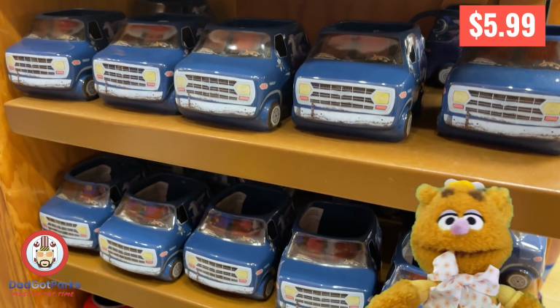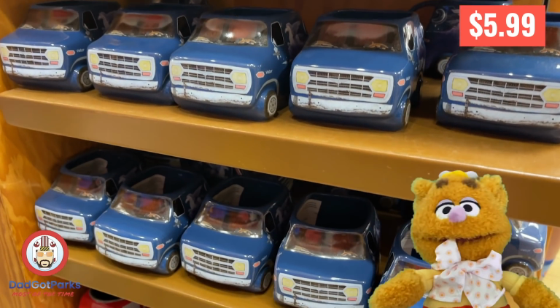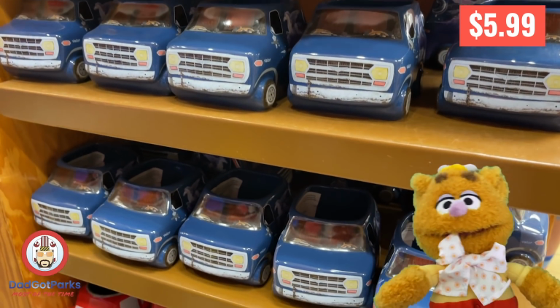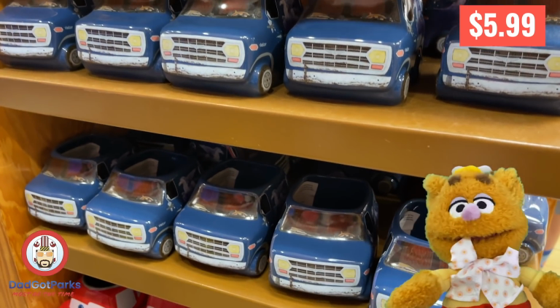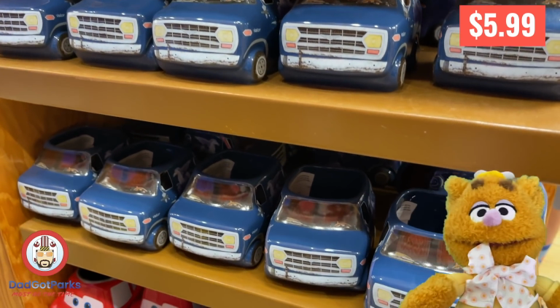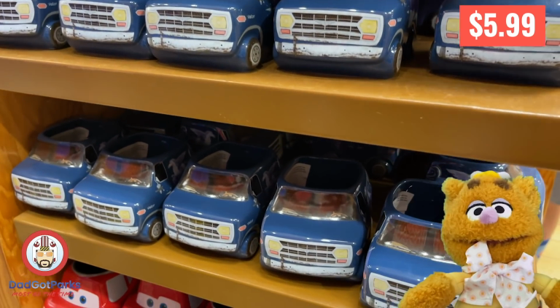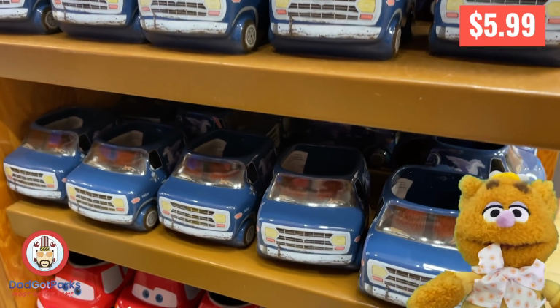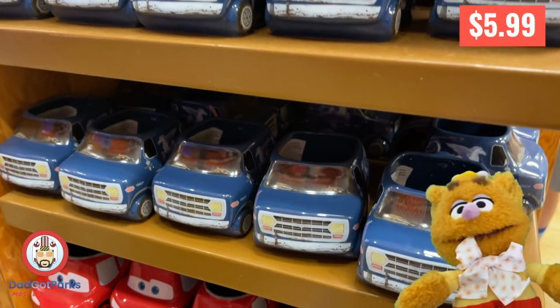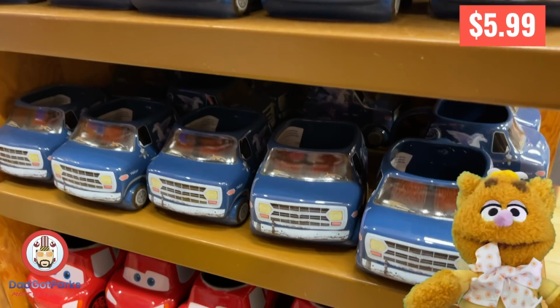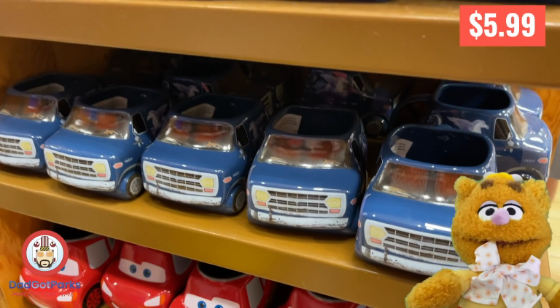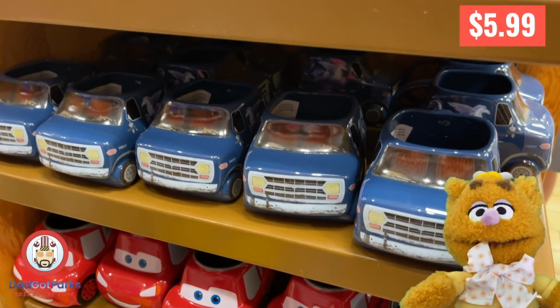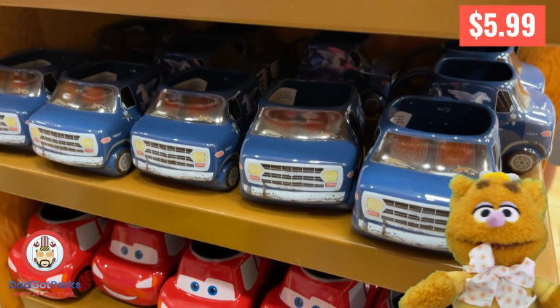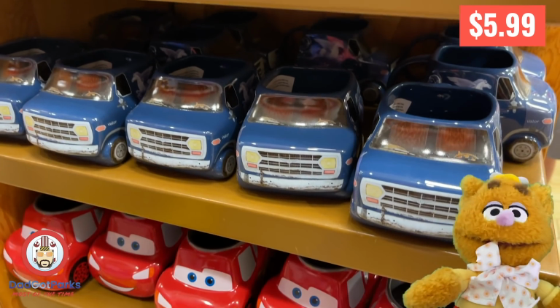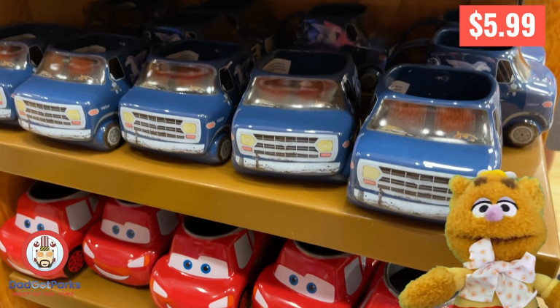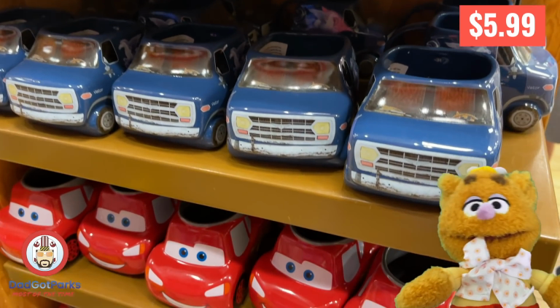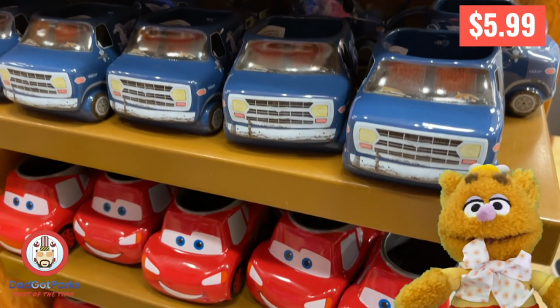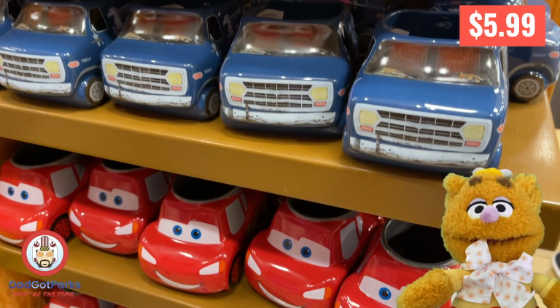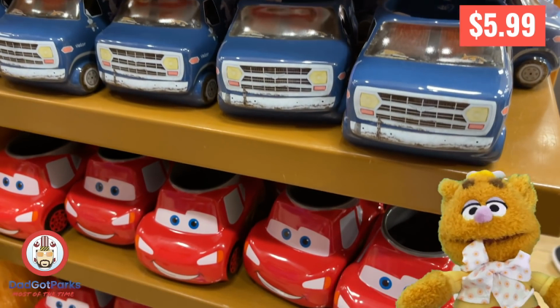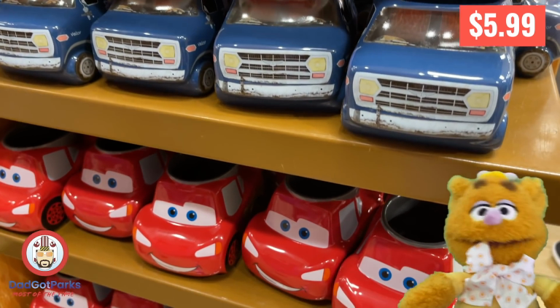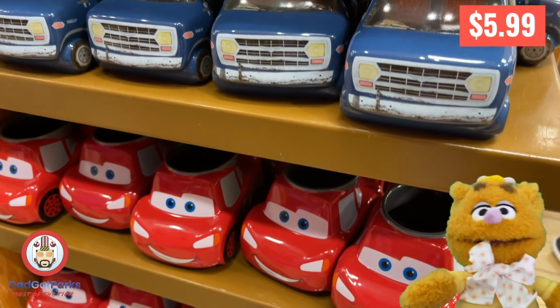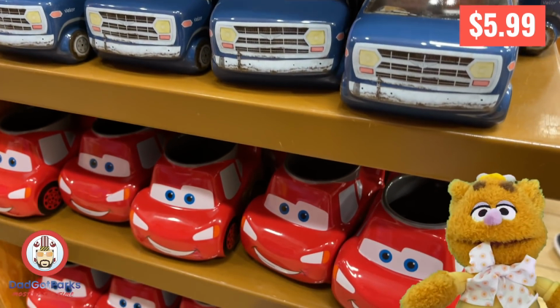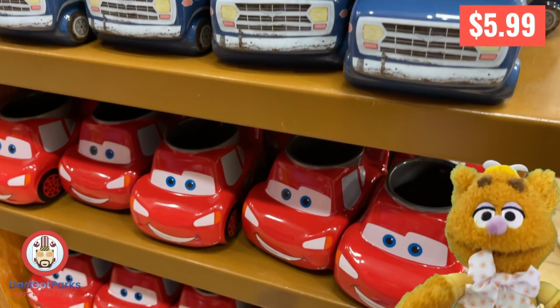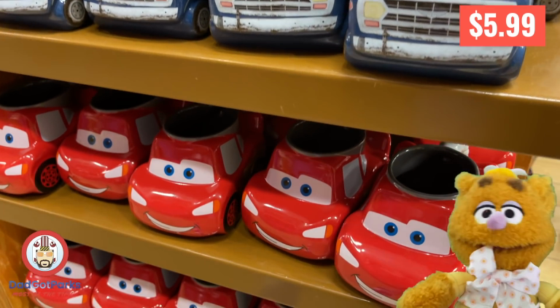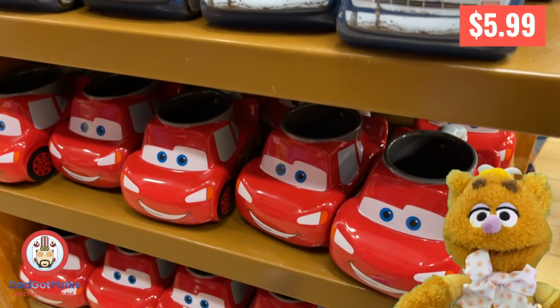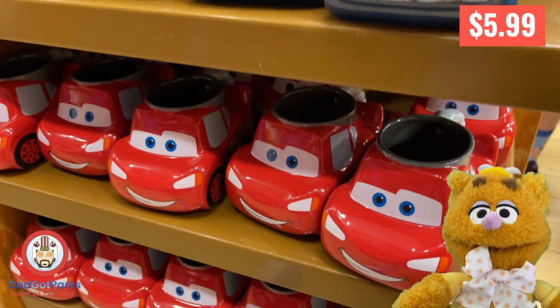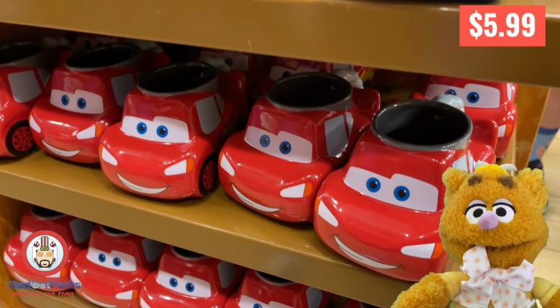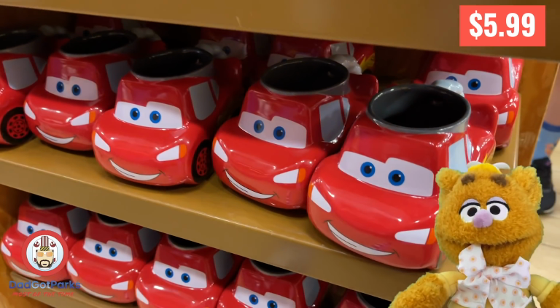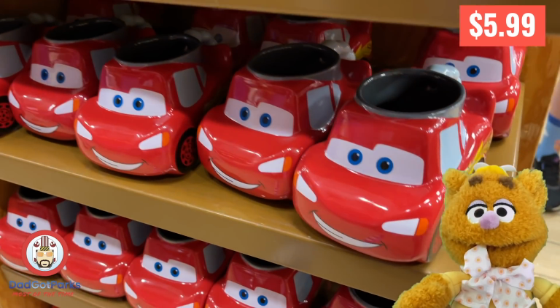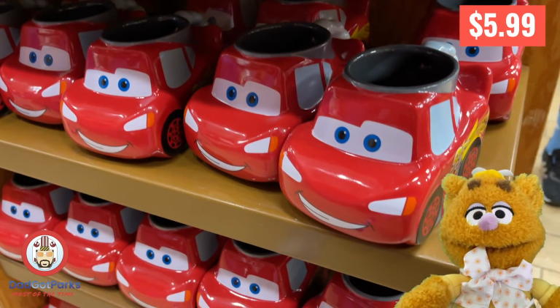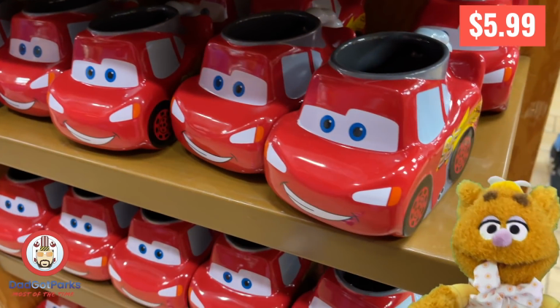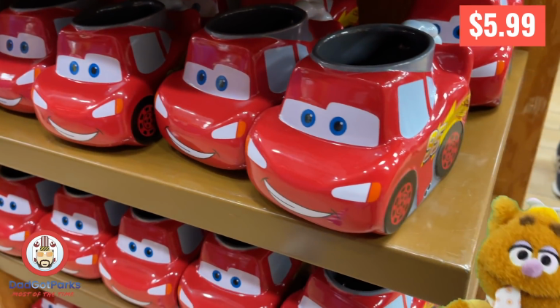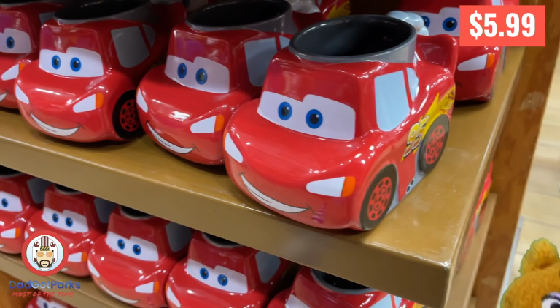What does Lightning McQueen order when he gets takeout? Ka-chow, Maine! Waka-waka!